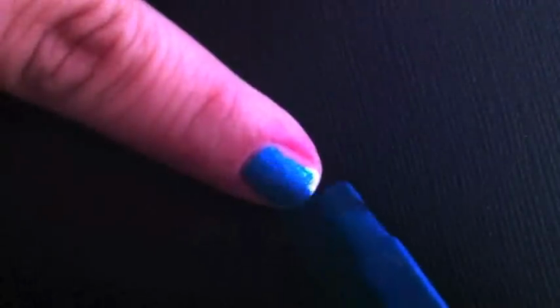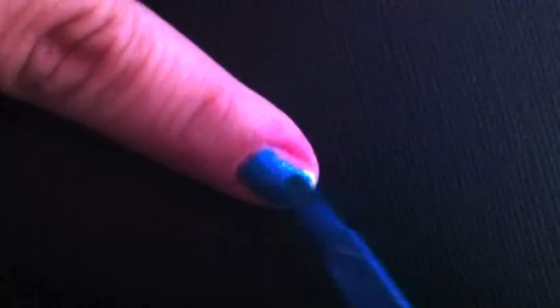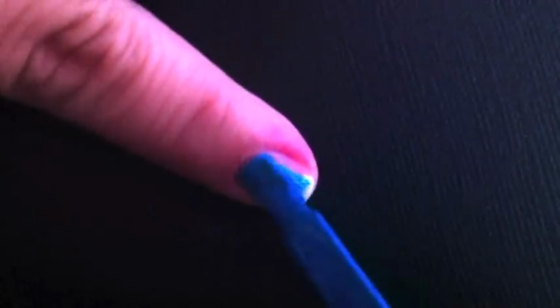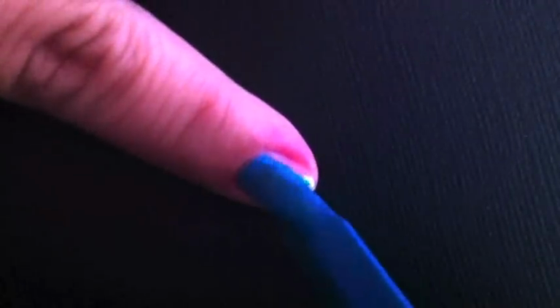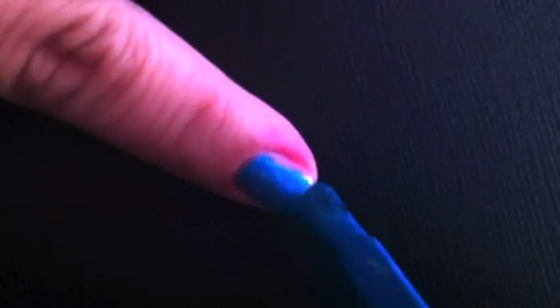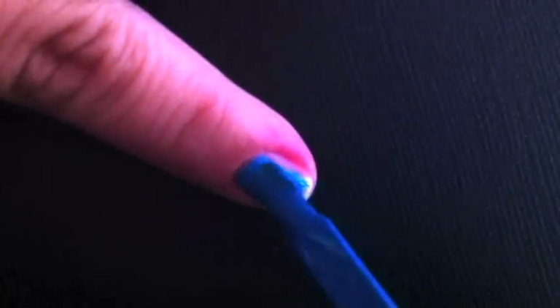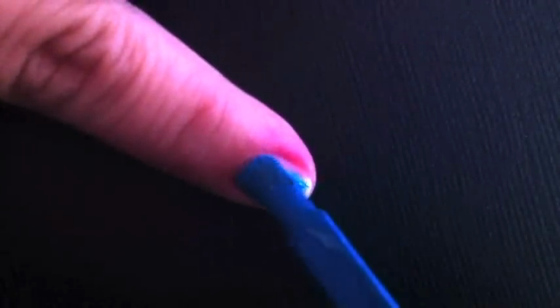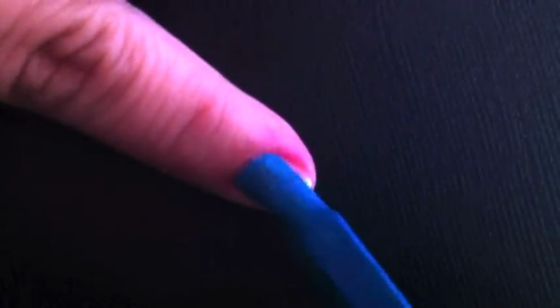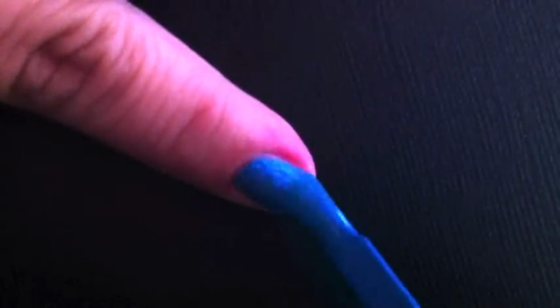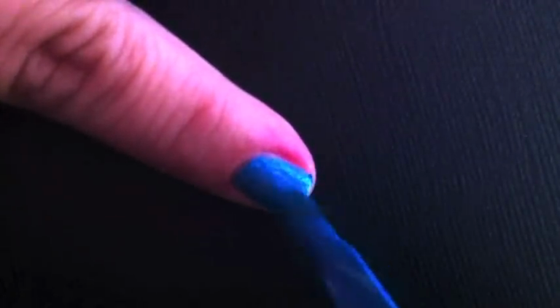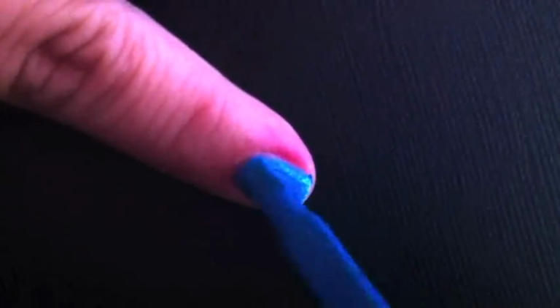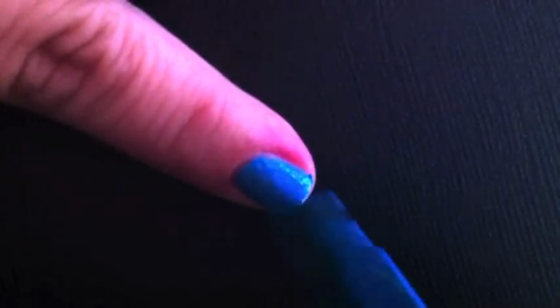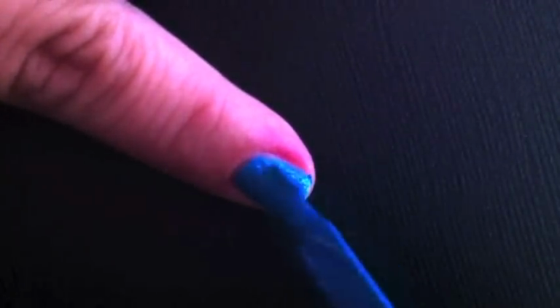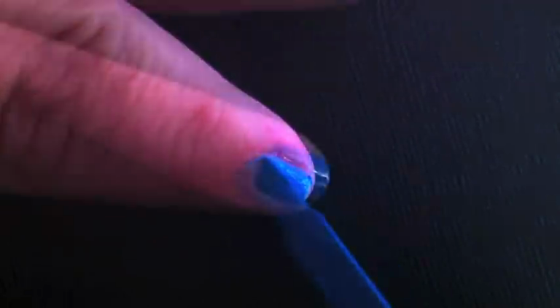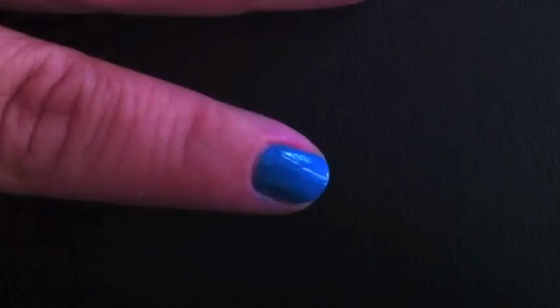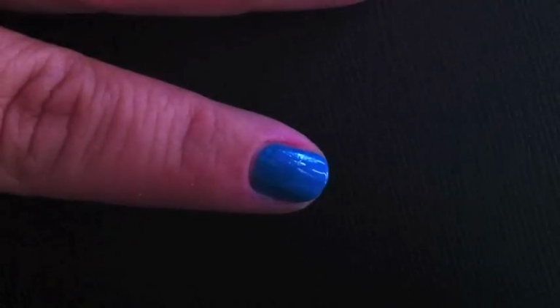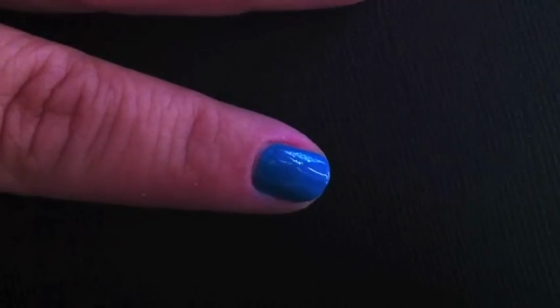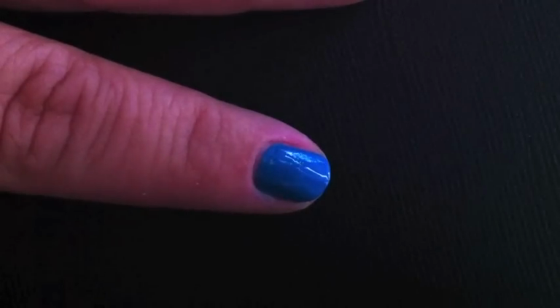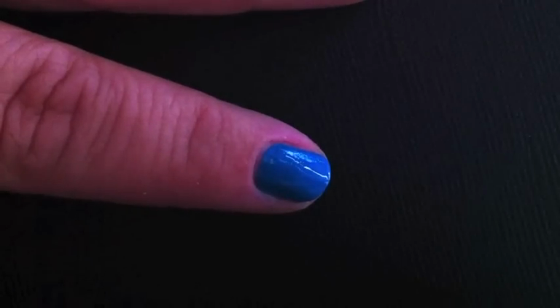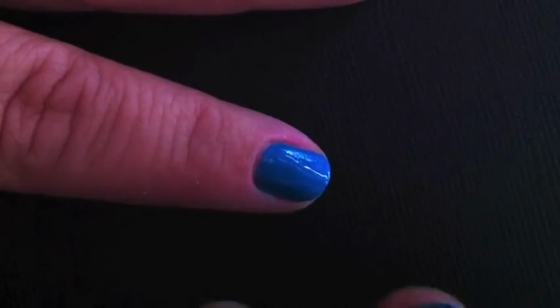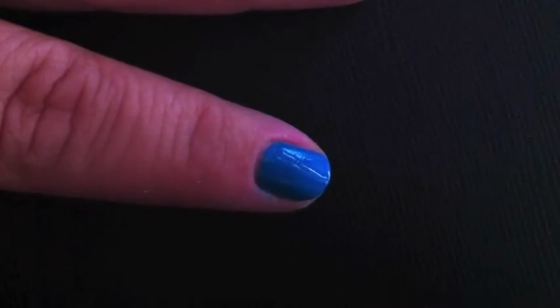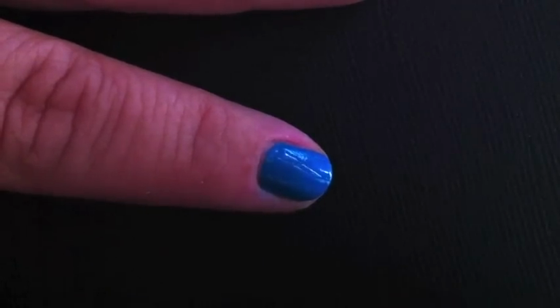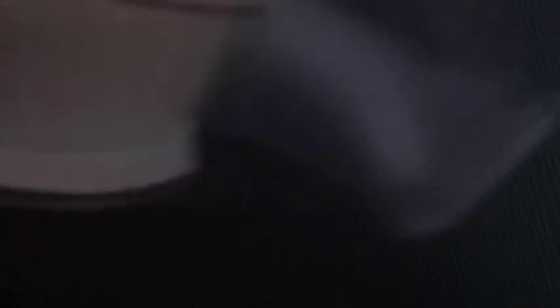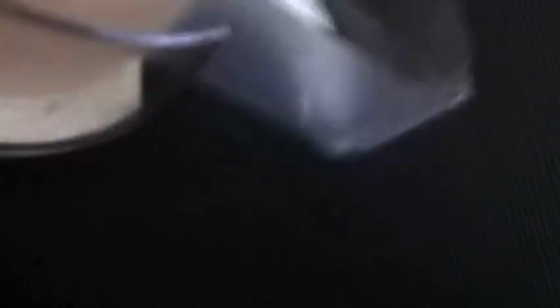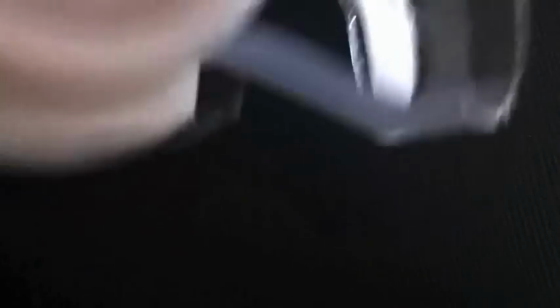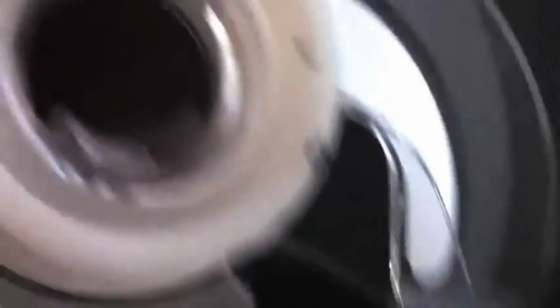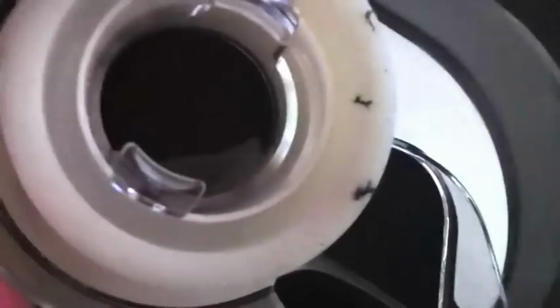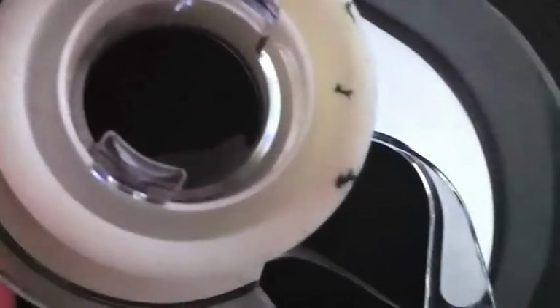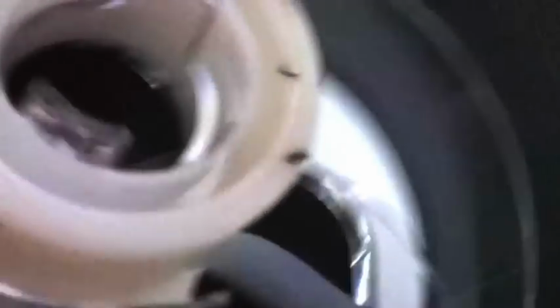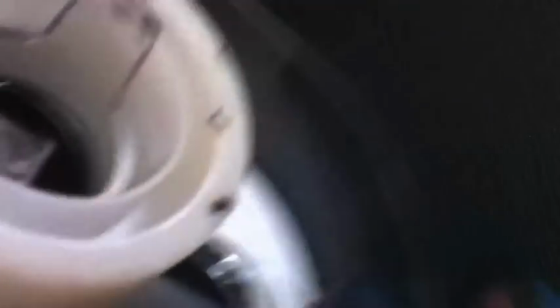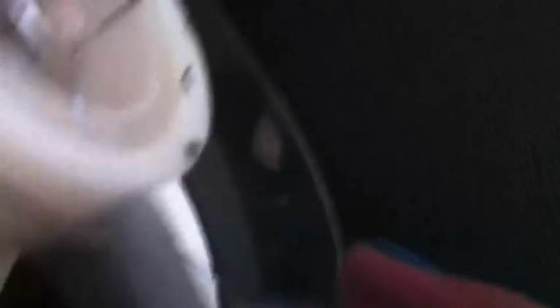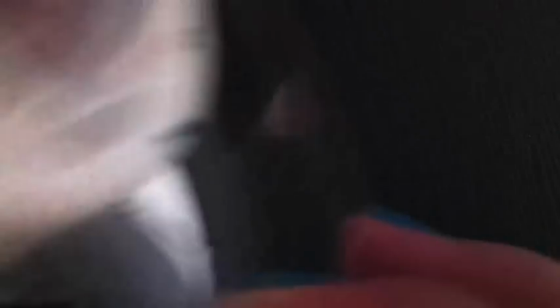Paint your nail a color that will look good under black. Once your nail is super dry, take a piece of just regular scotch tape.